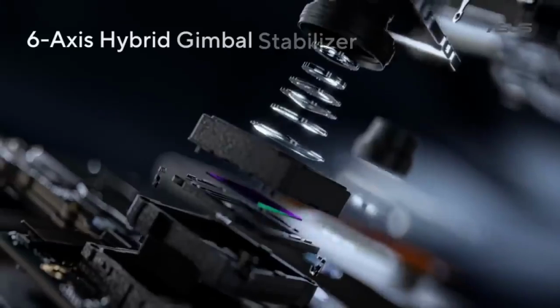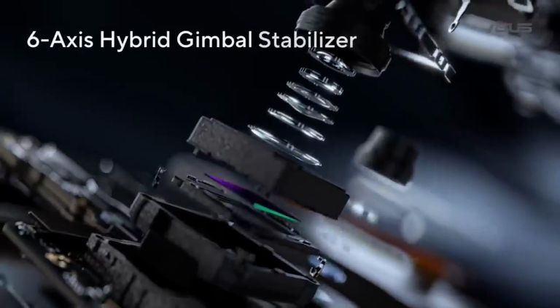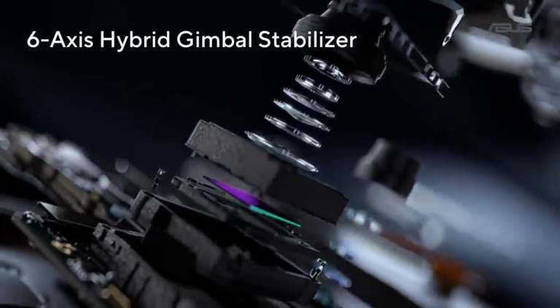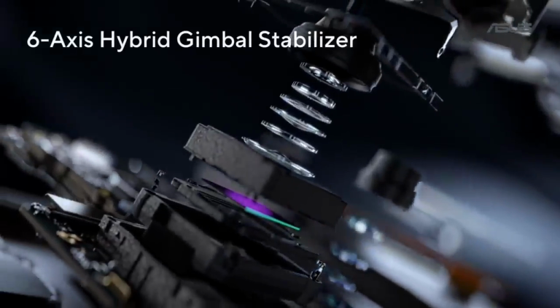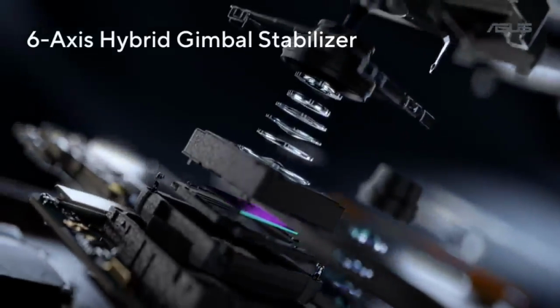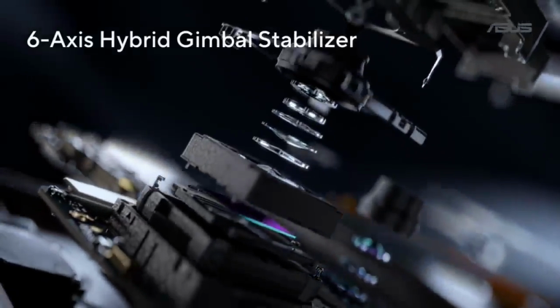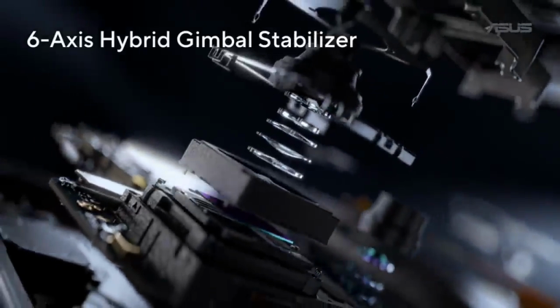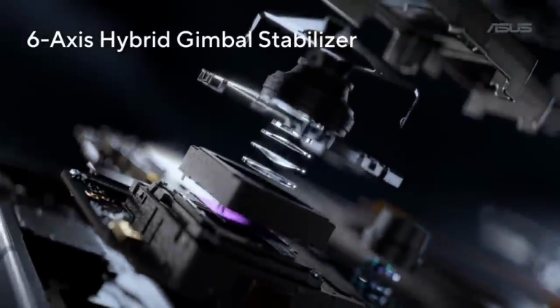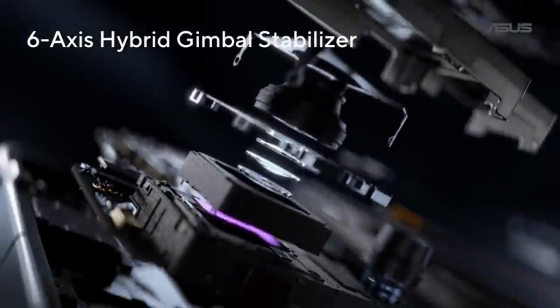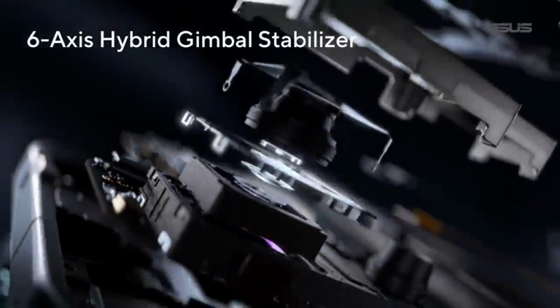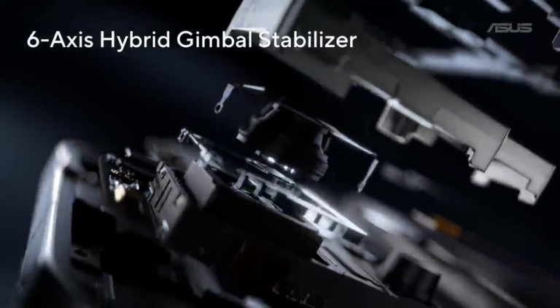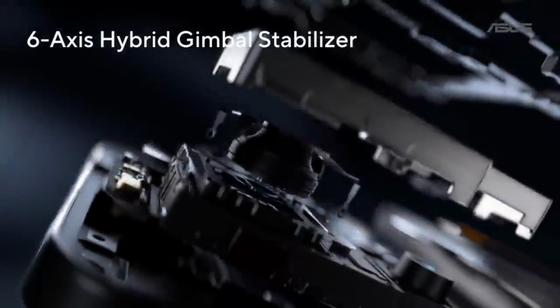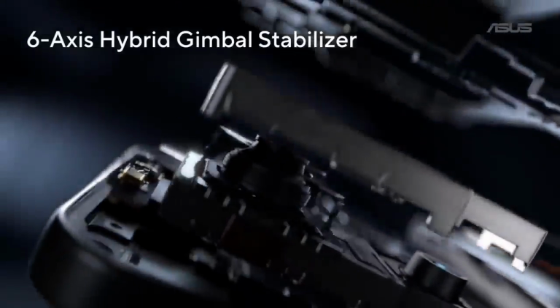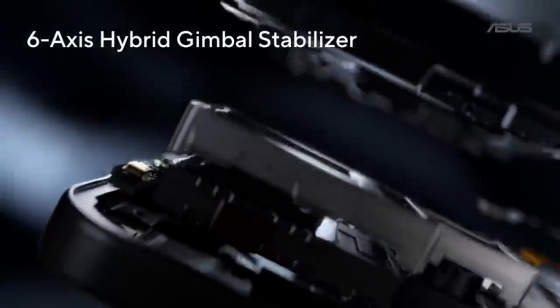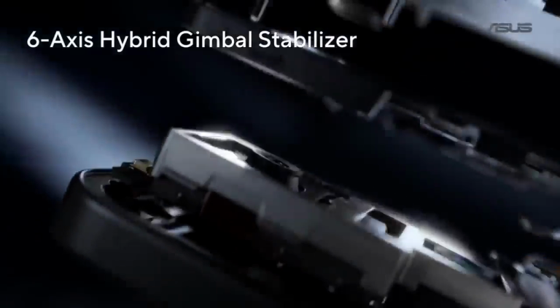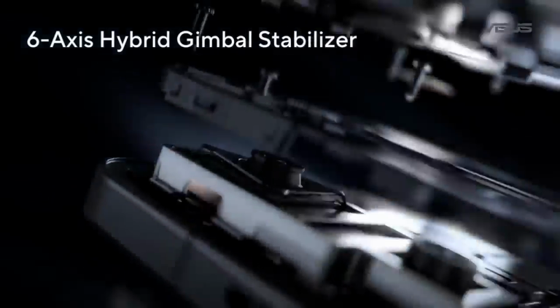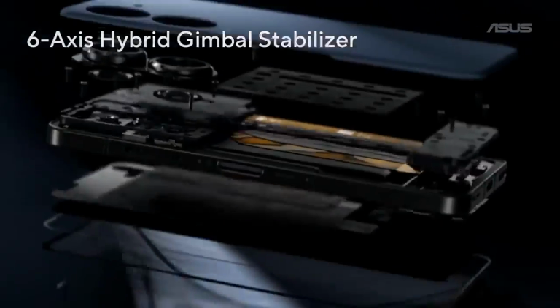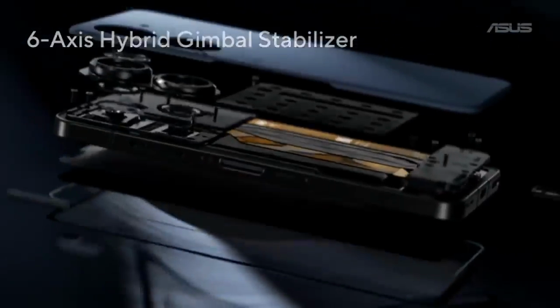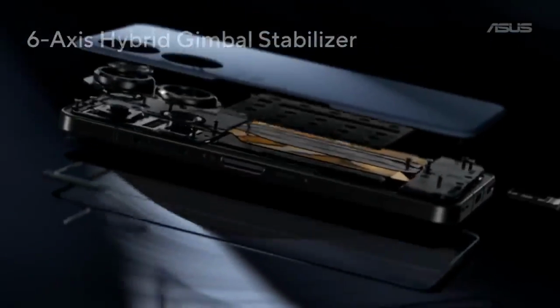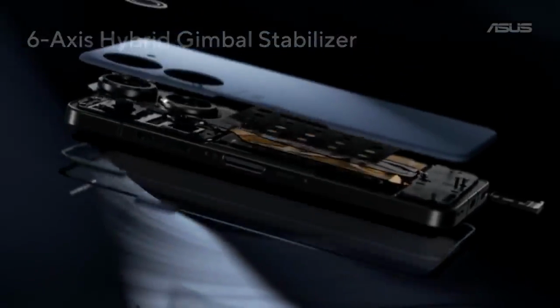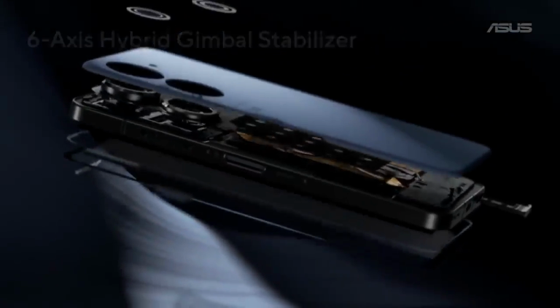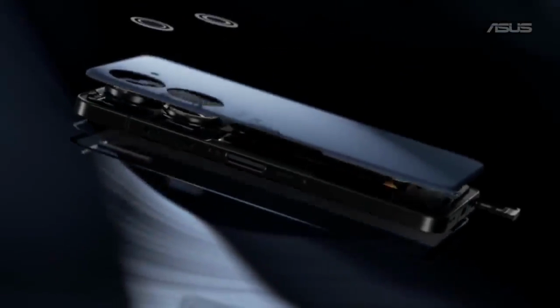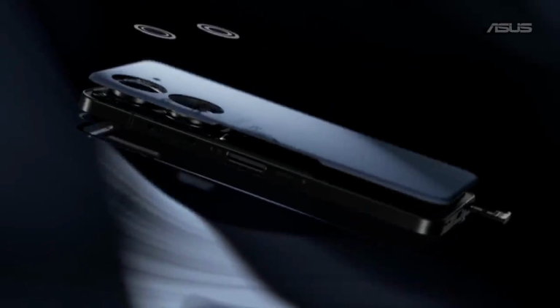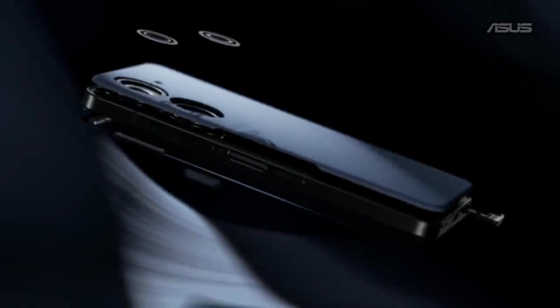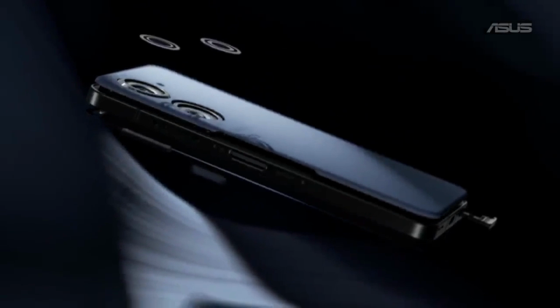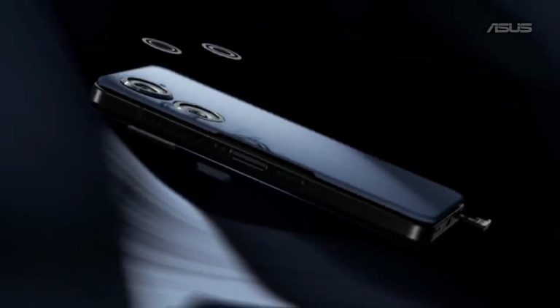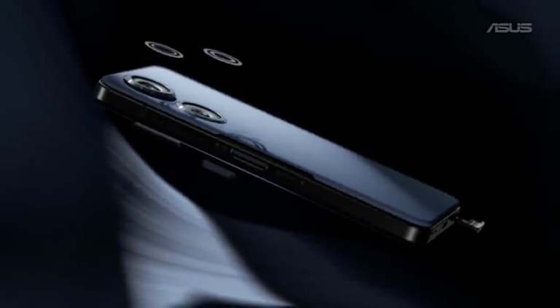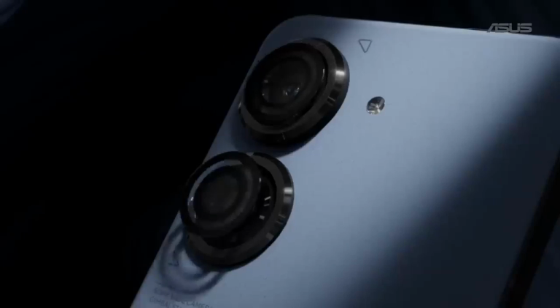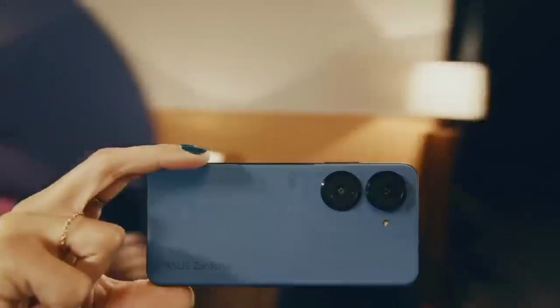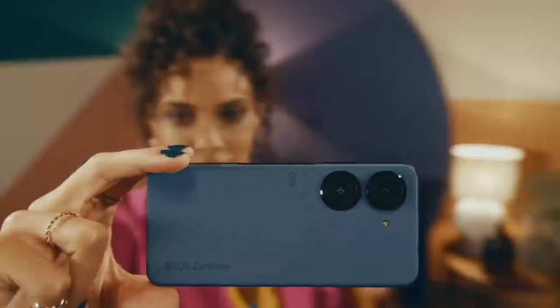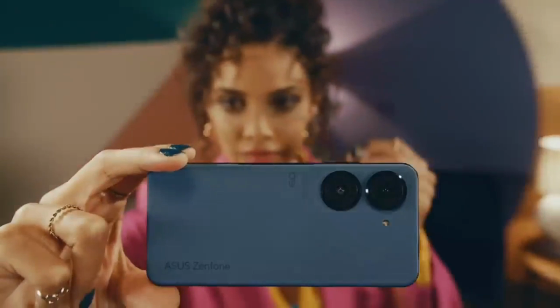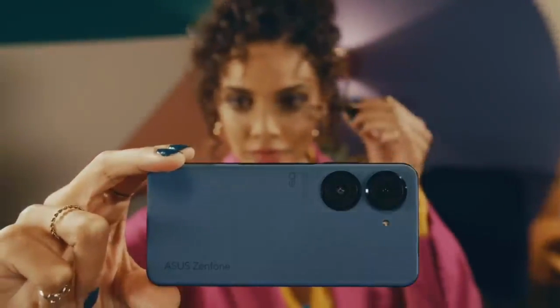...stabilizer system built into the phone. No matter if you are snapping a quick shot or recording video on the move.